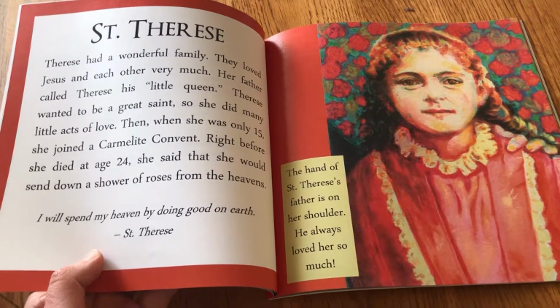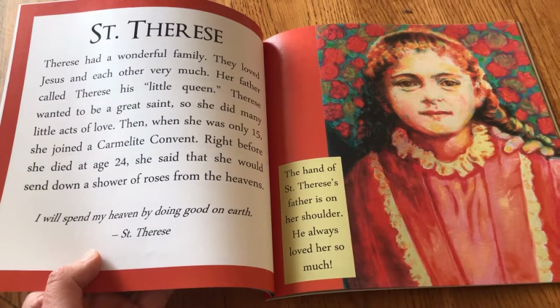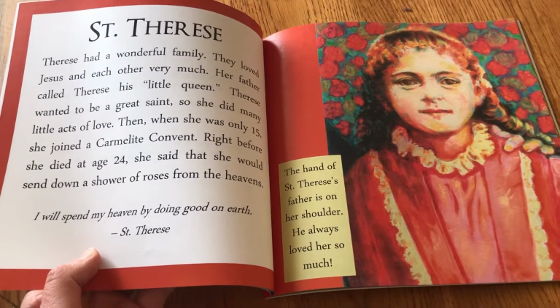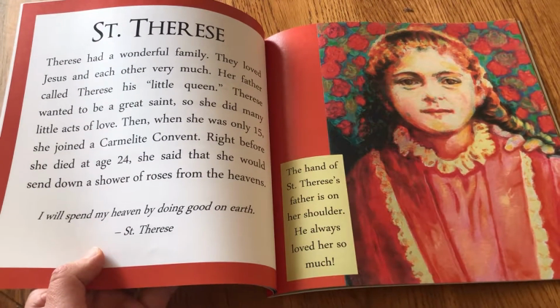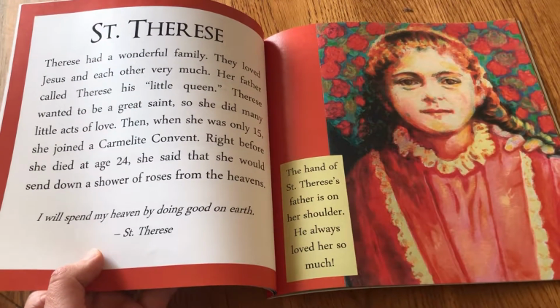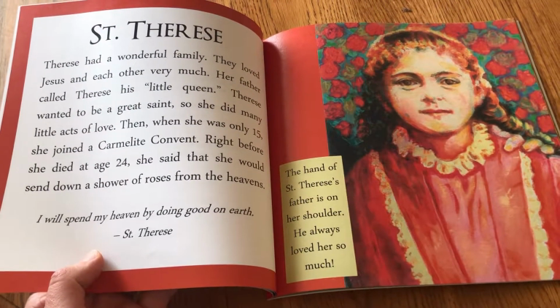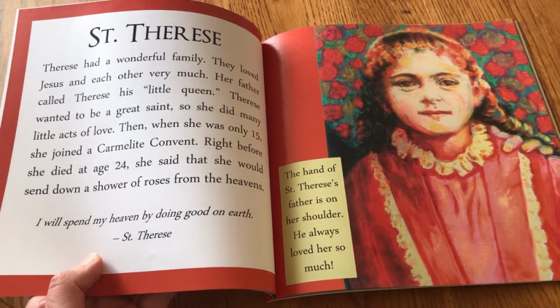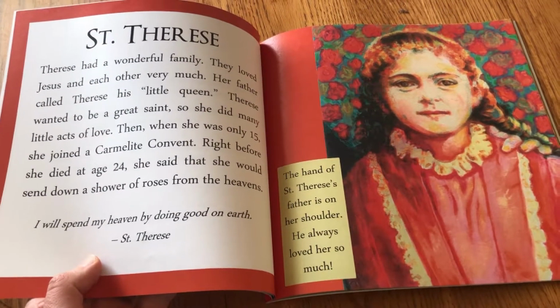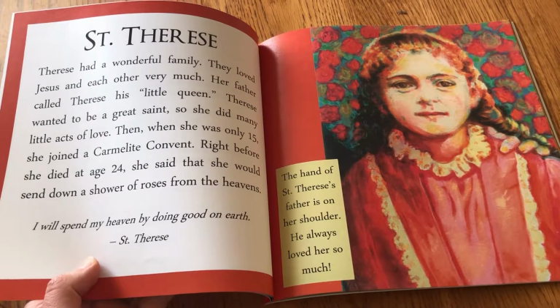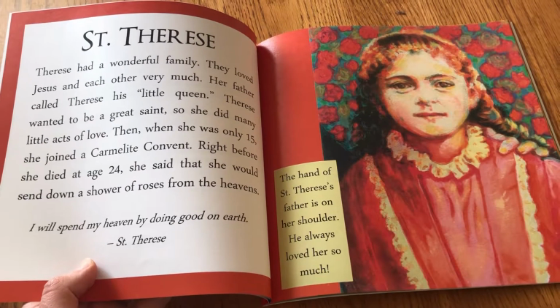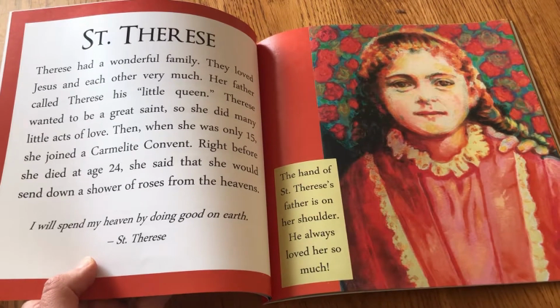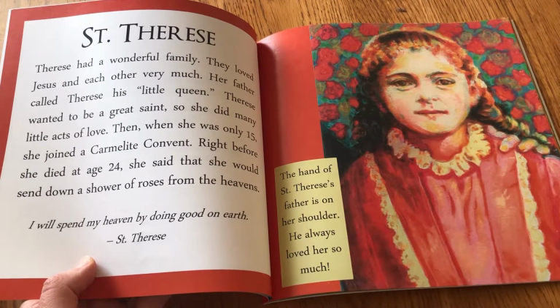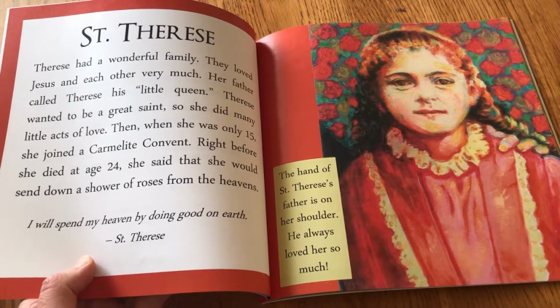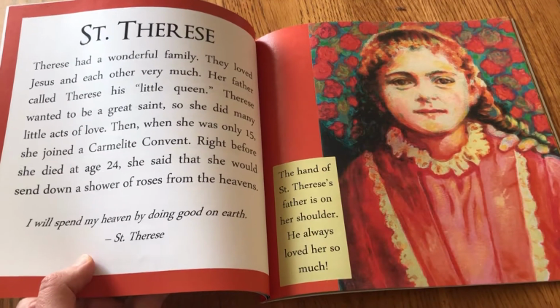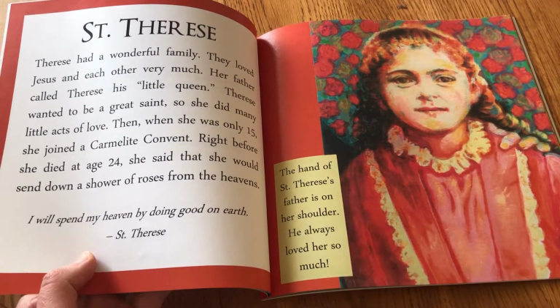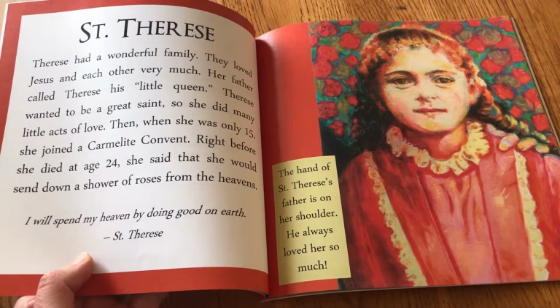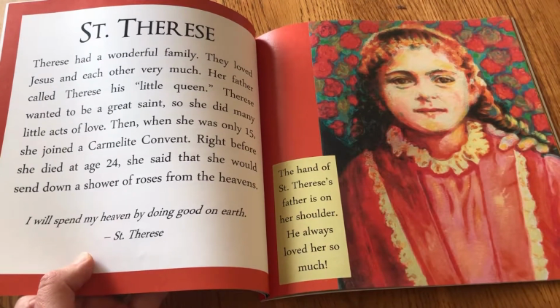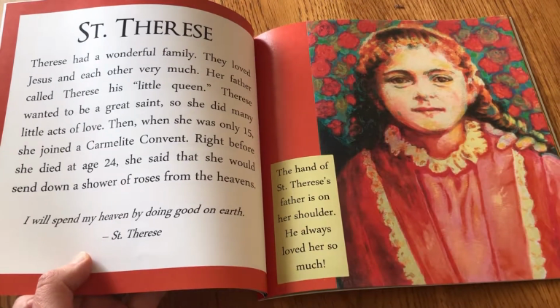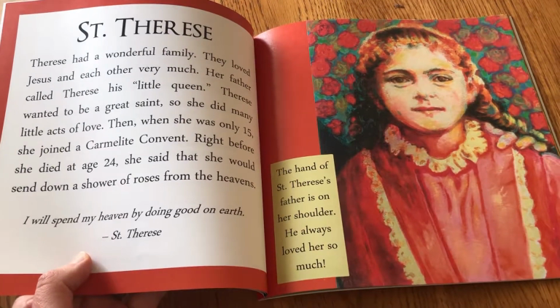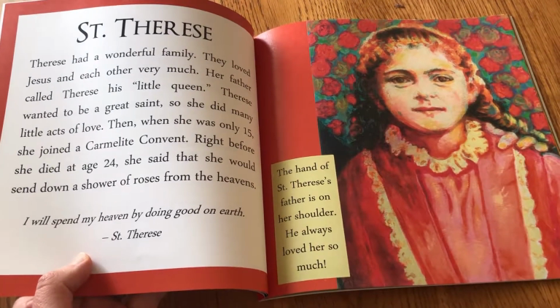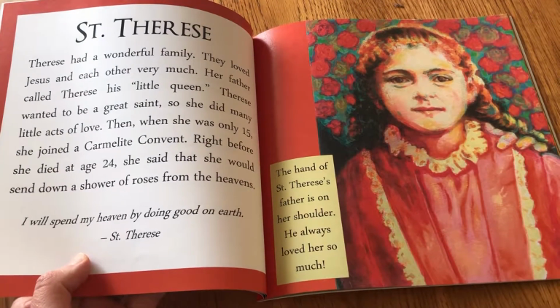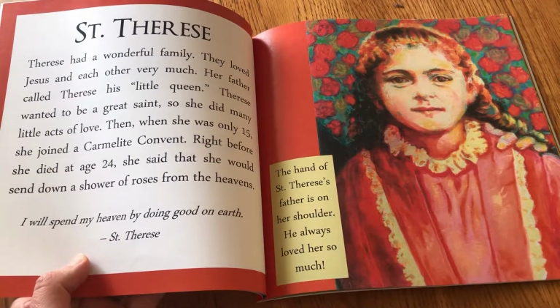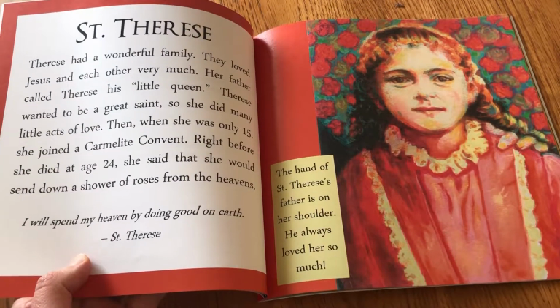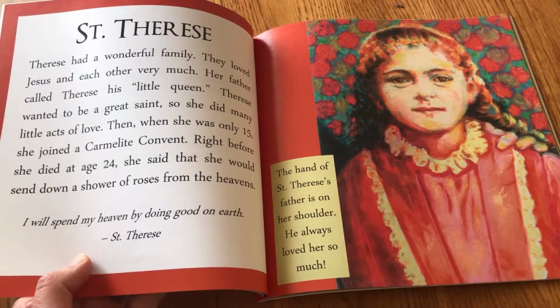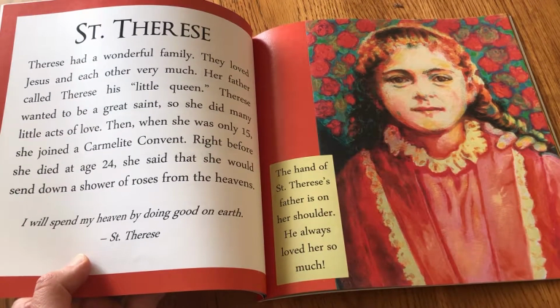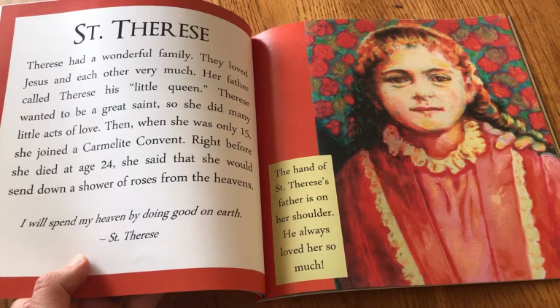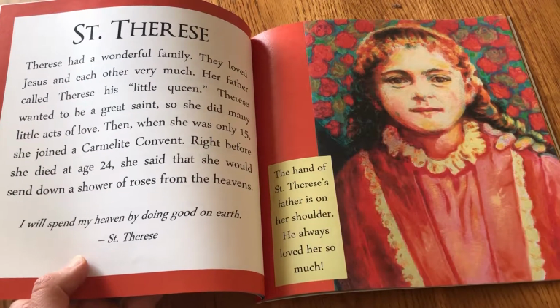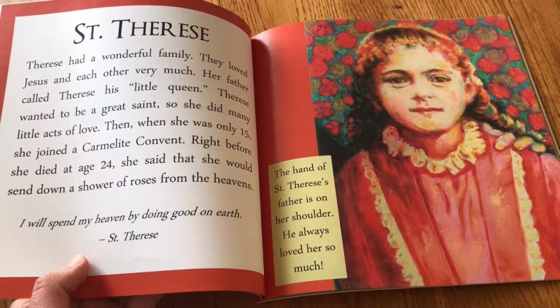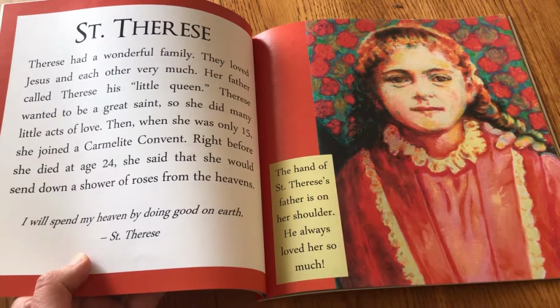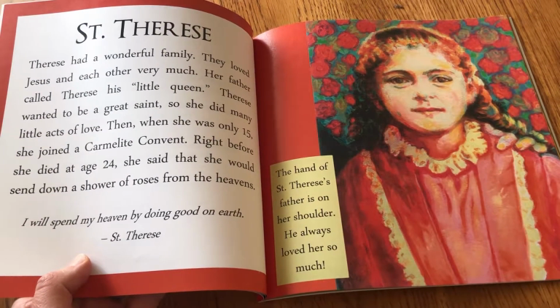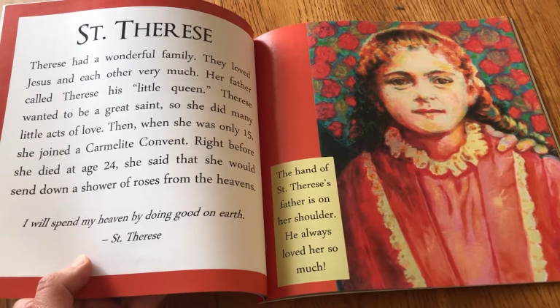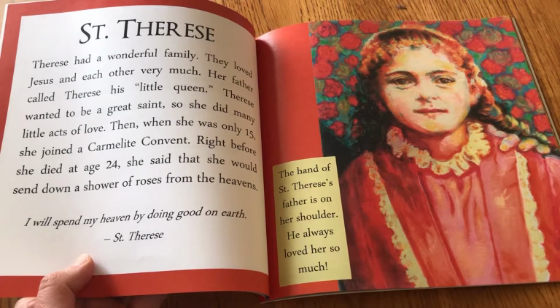On the right side, you'll find a beautiful, vibrant picture of the saint as well as a symbol that is found in the painting.